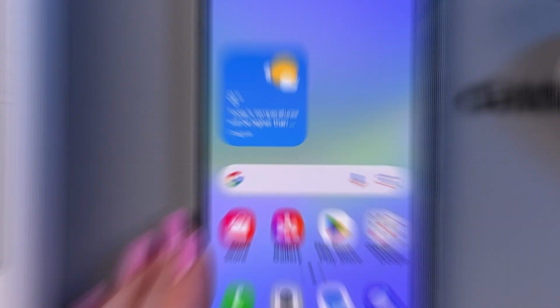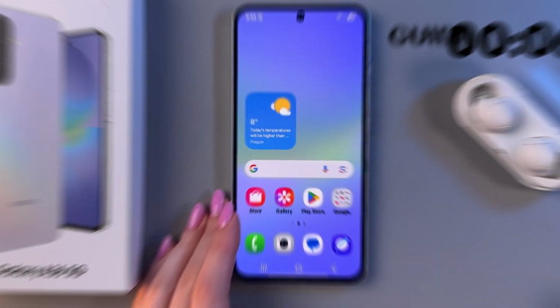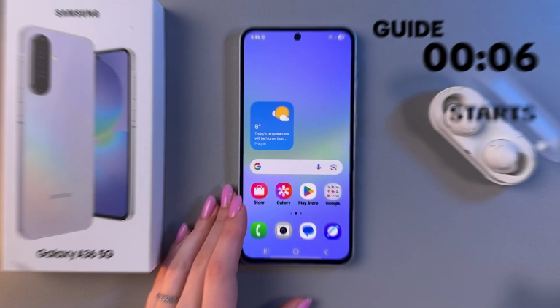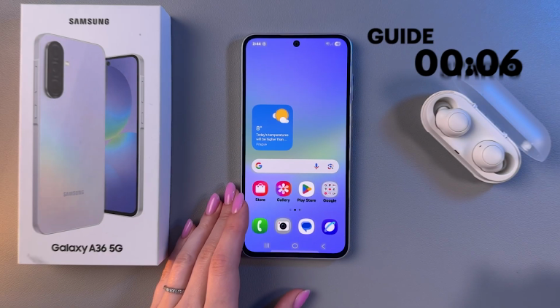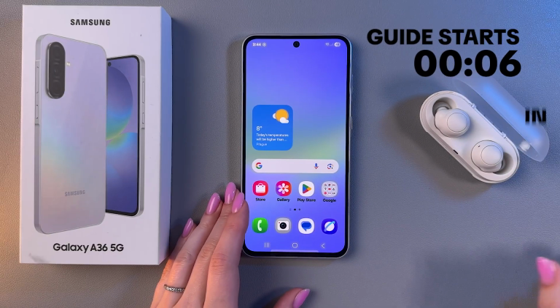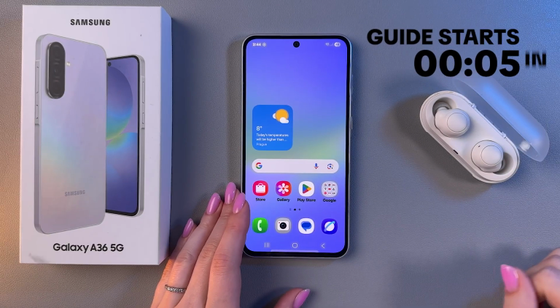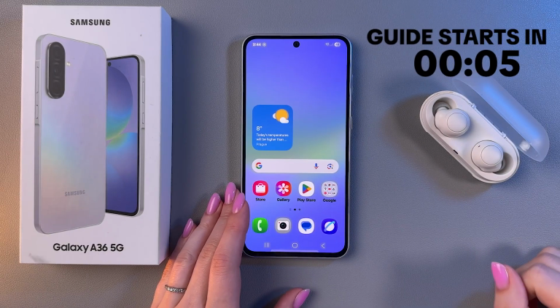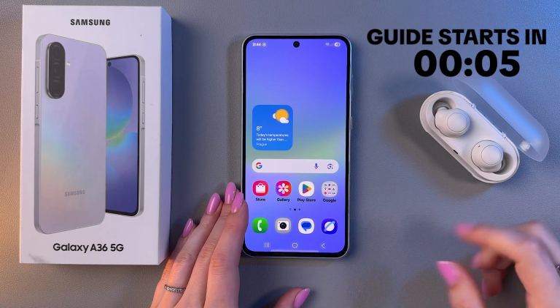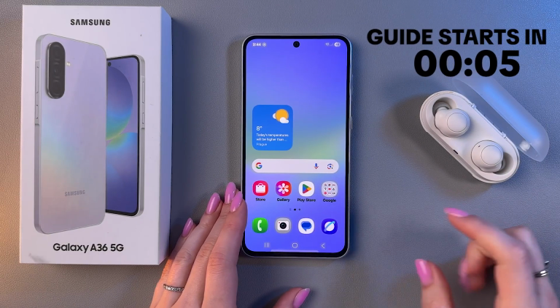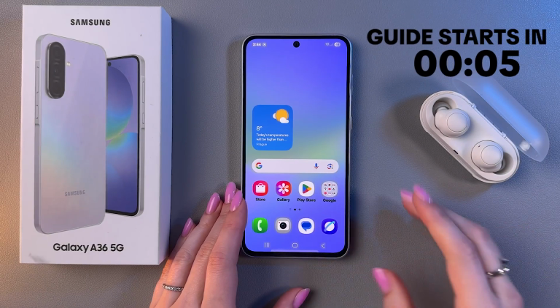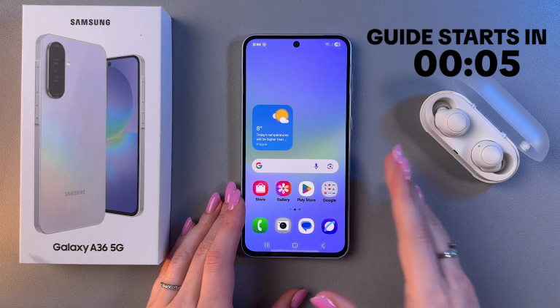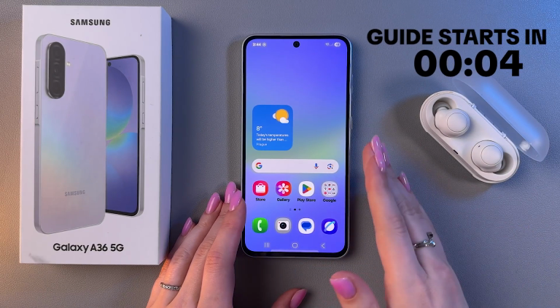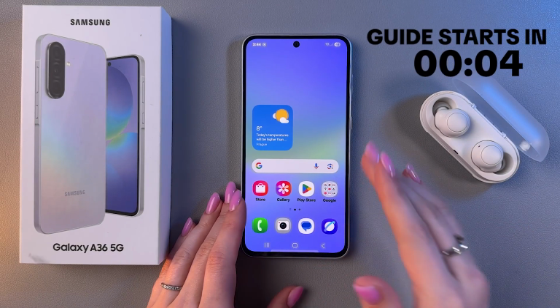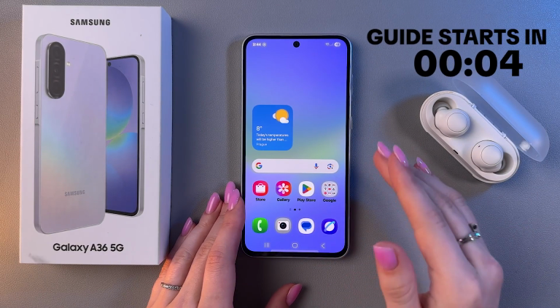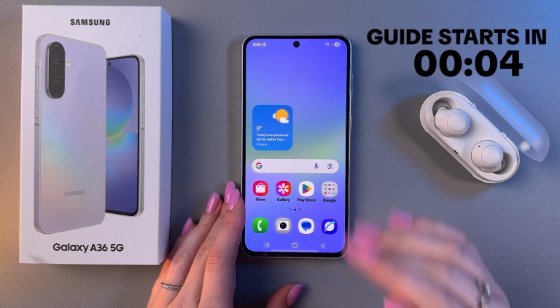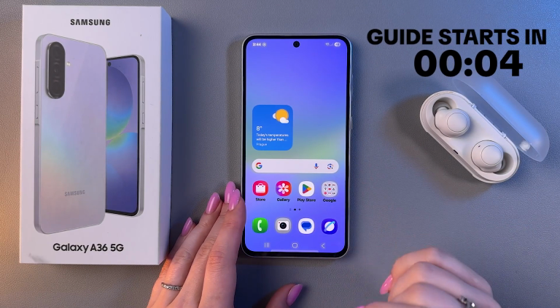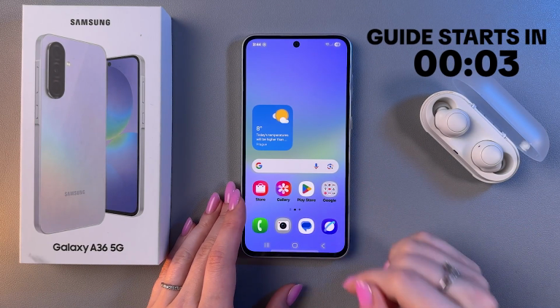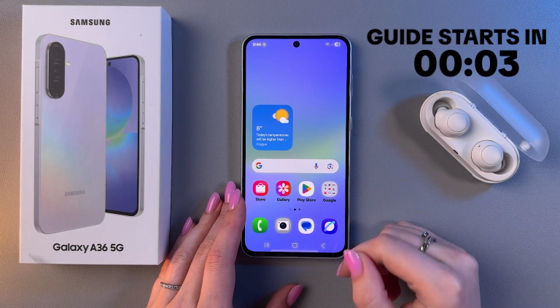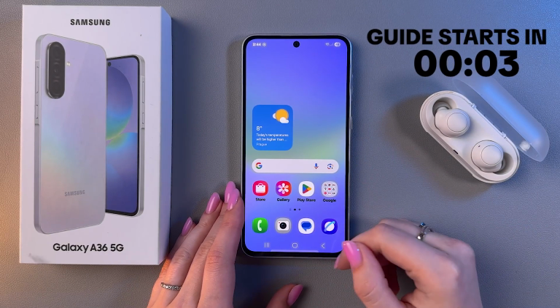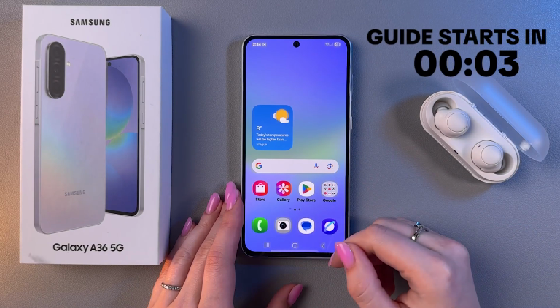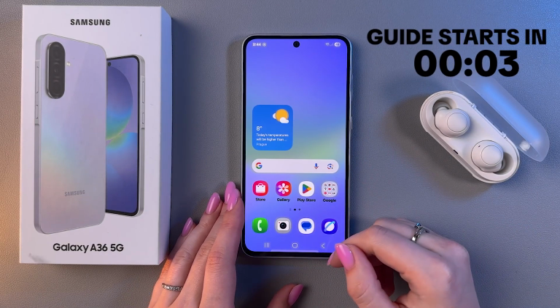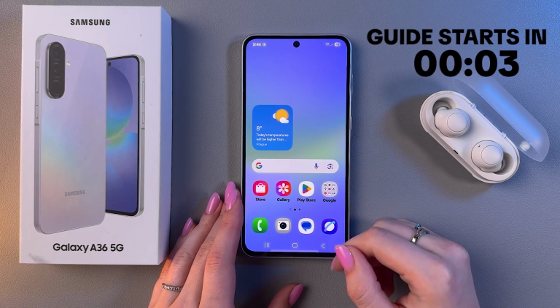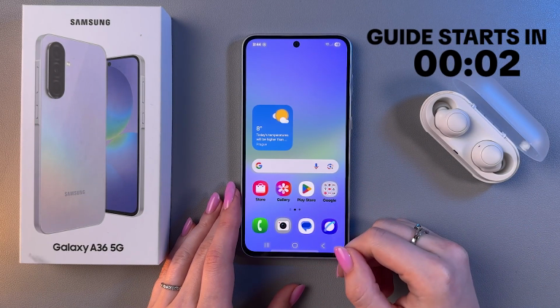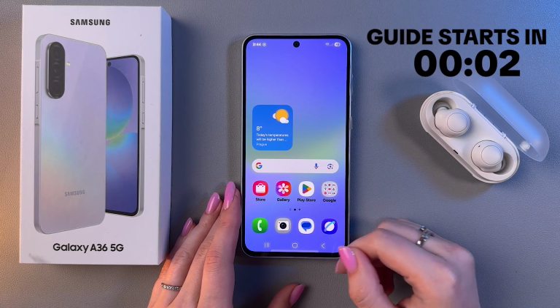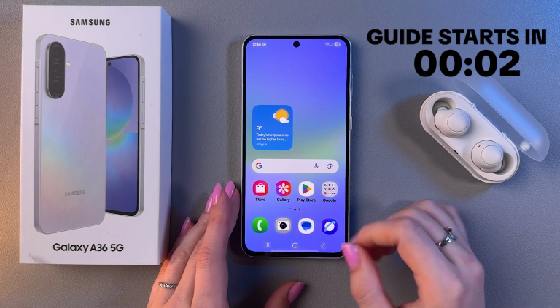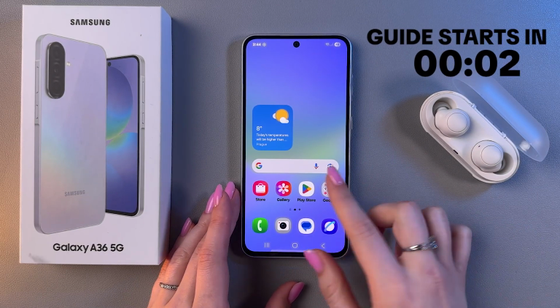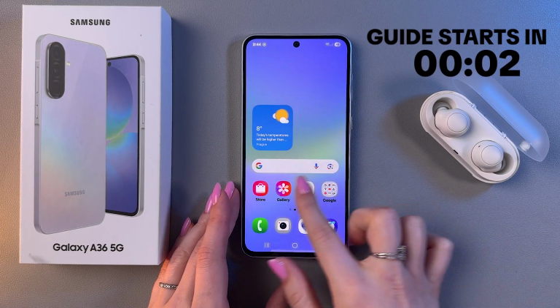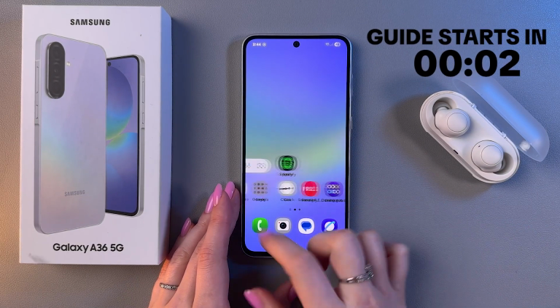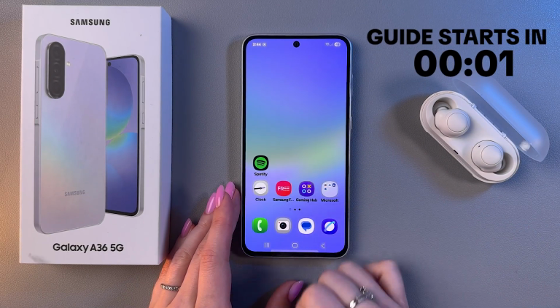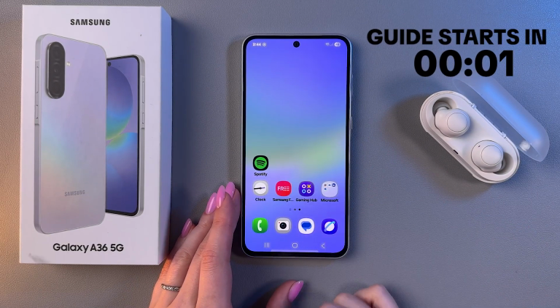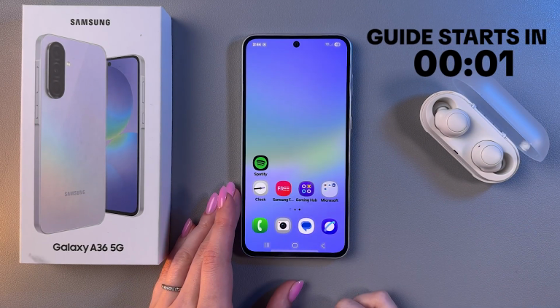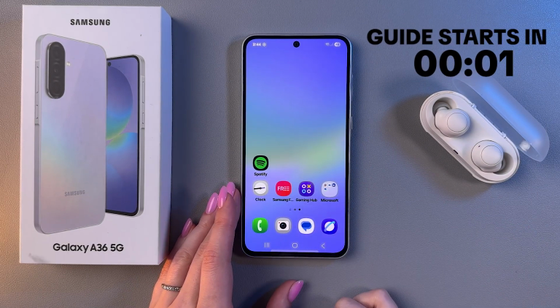Hi! Let me show you how to fix the overheating issue on Samsung Galaxy A56.